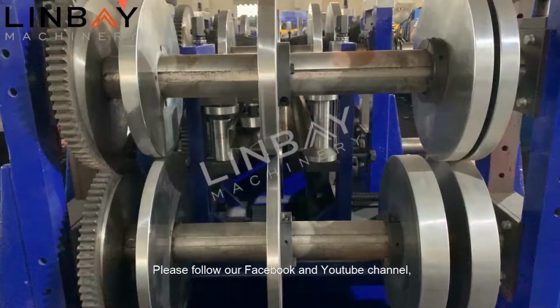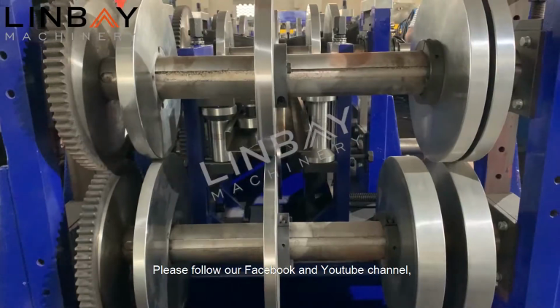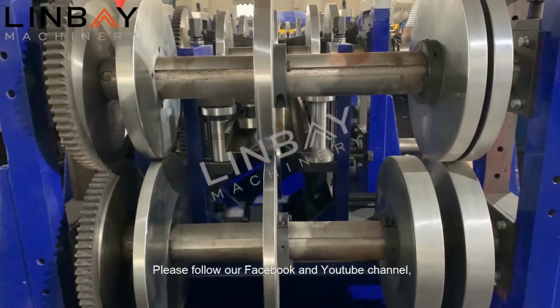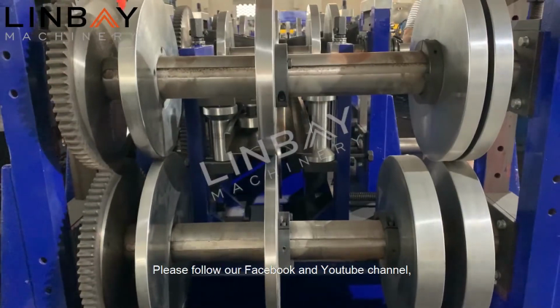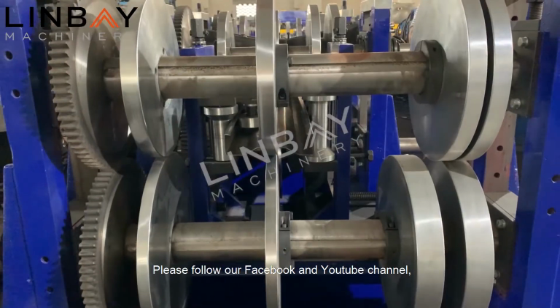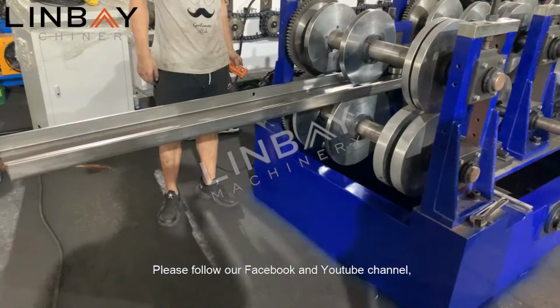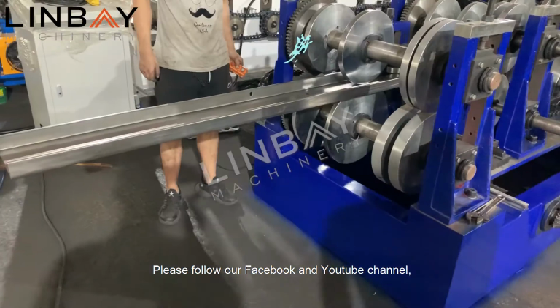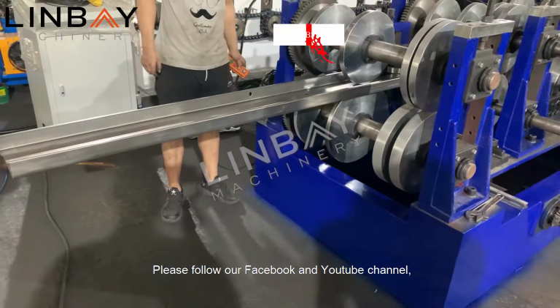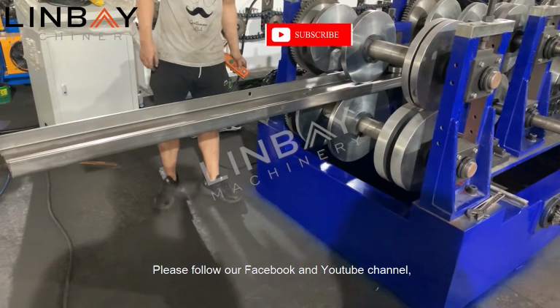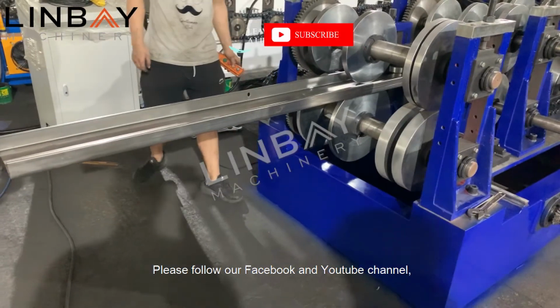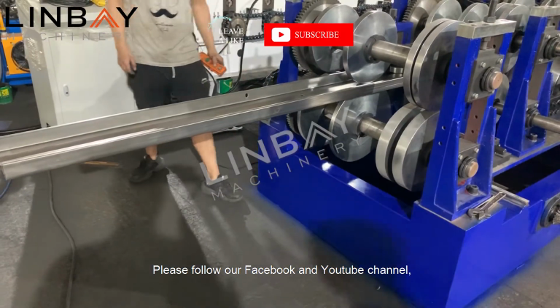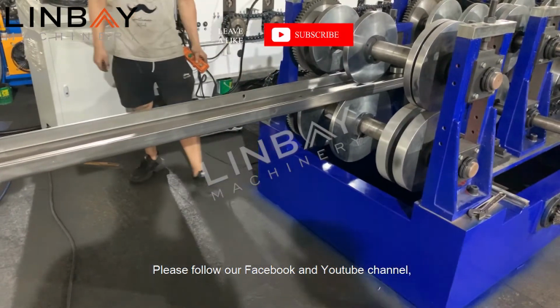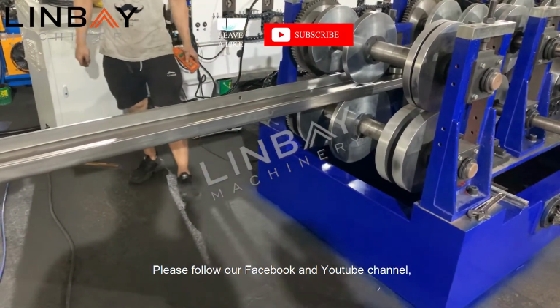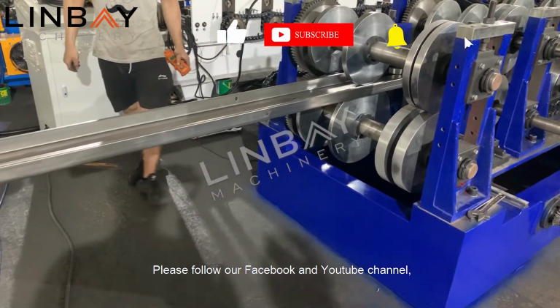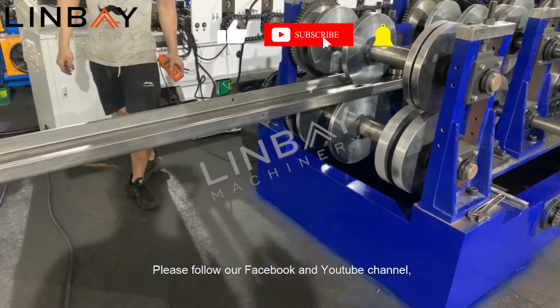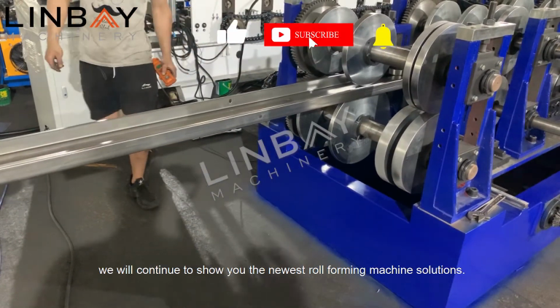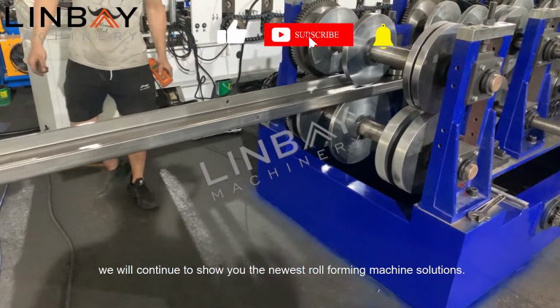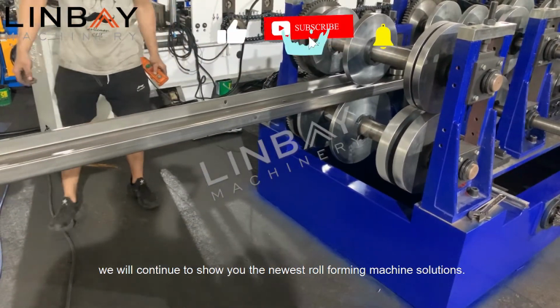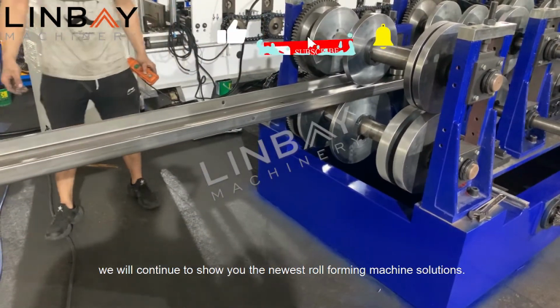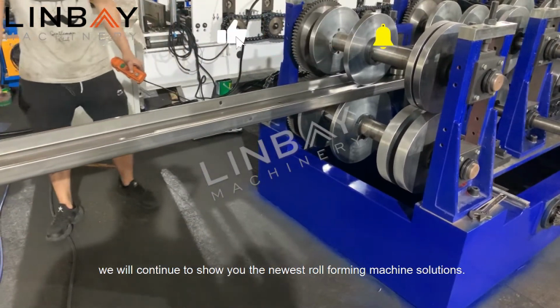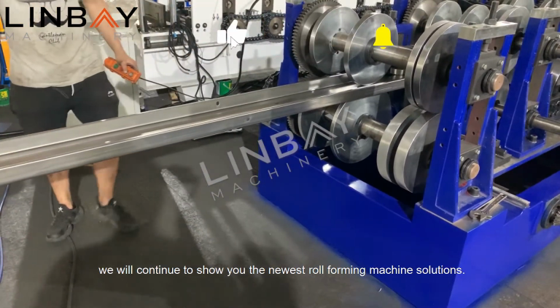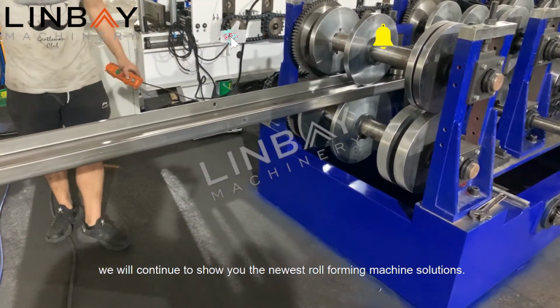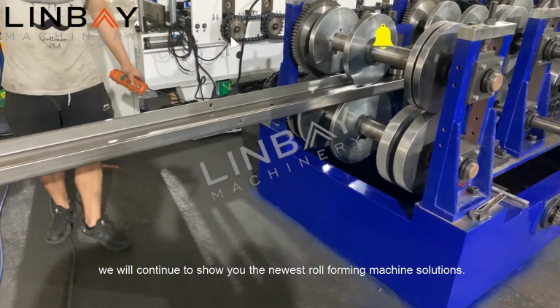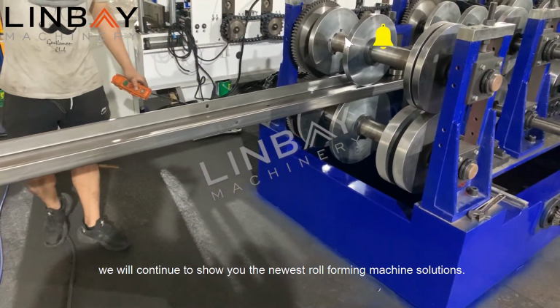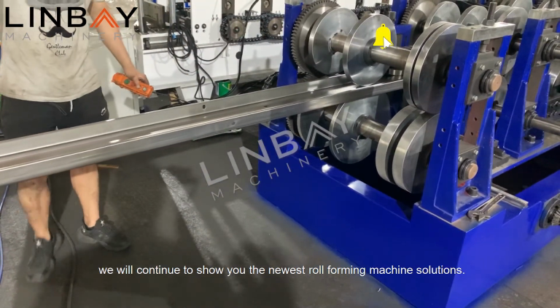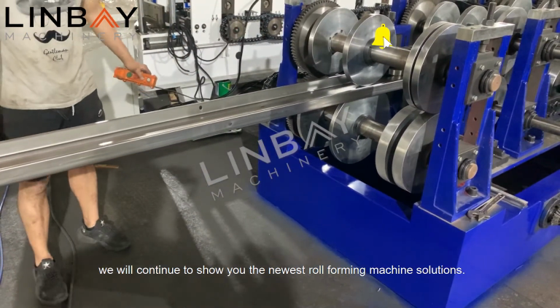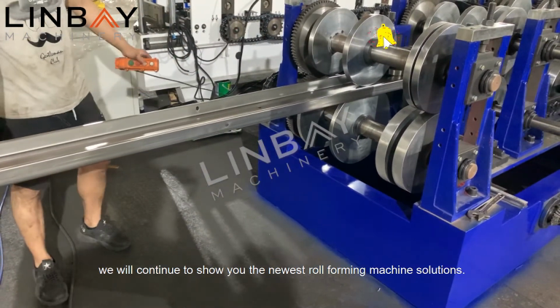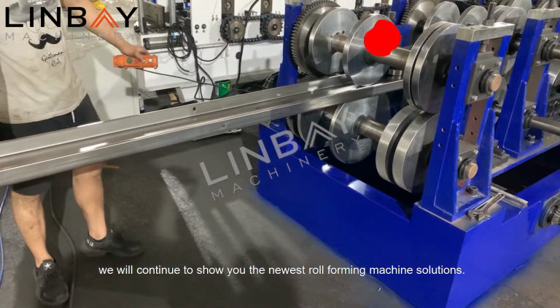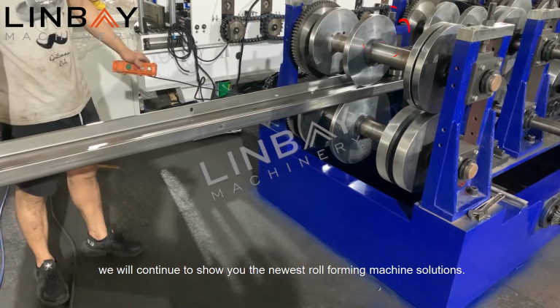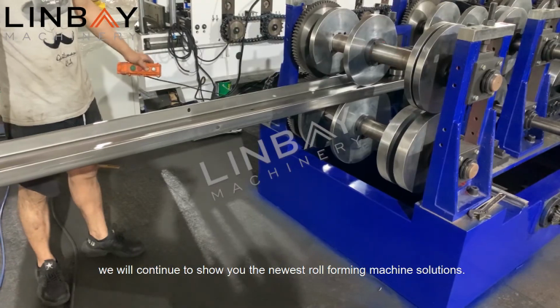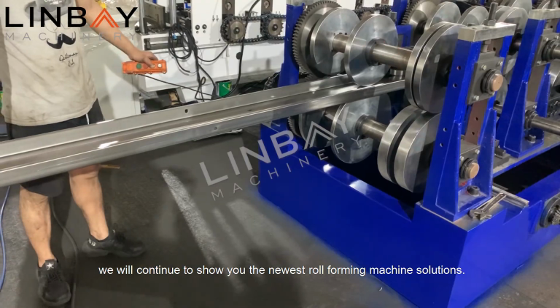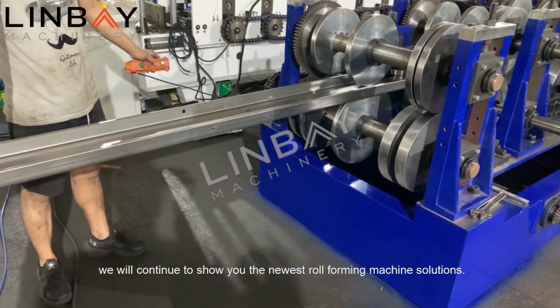Please follow our Facebook and YouTube channel. We will continue to show you the newest roll forming machine solutions.